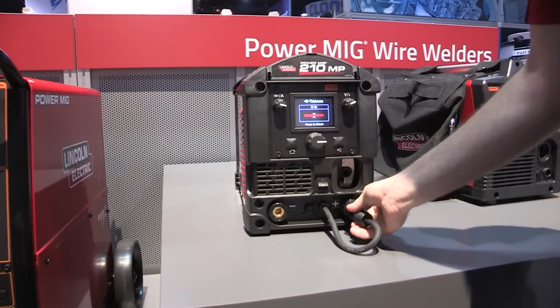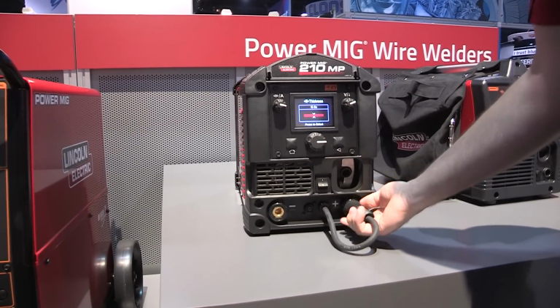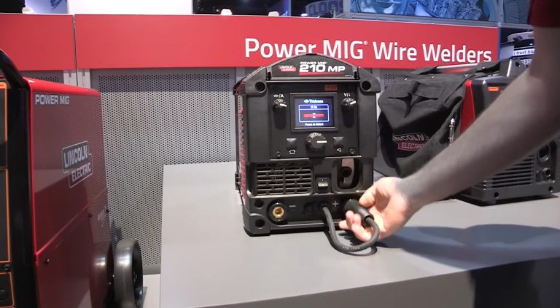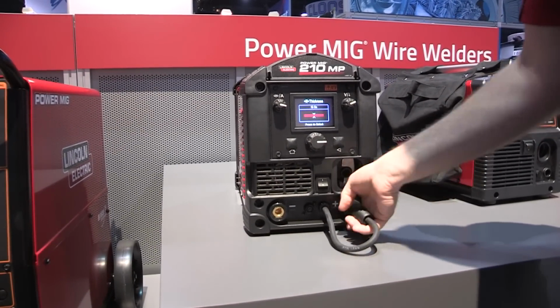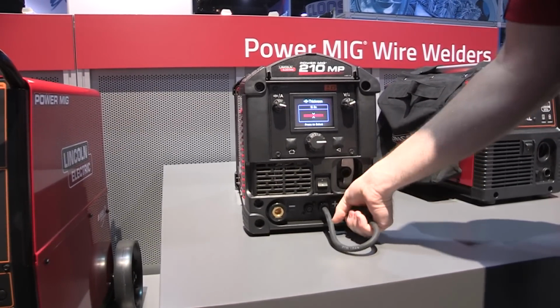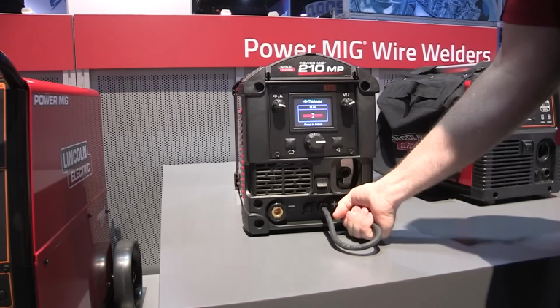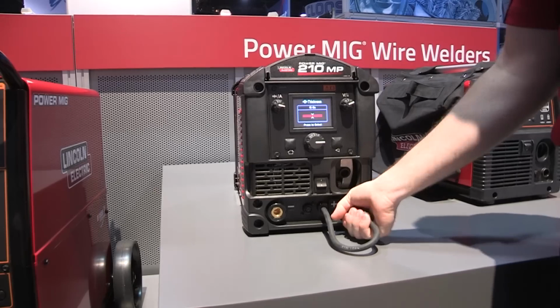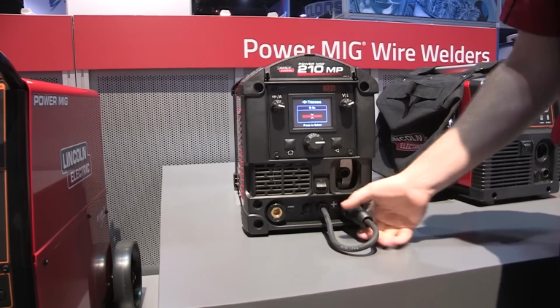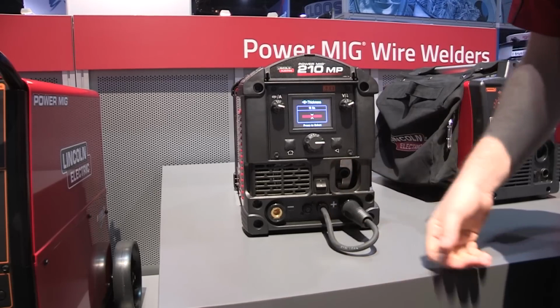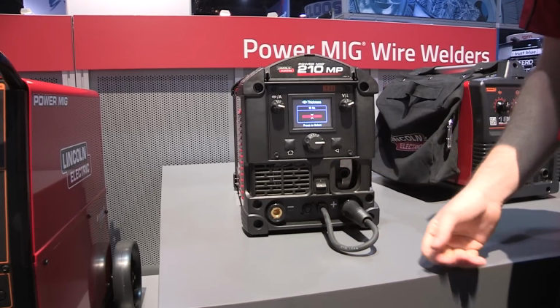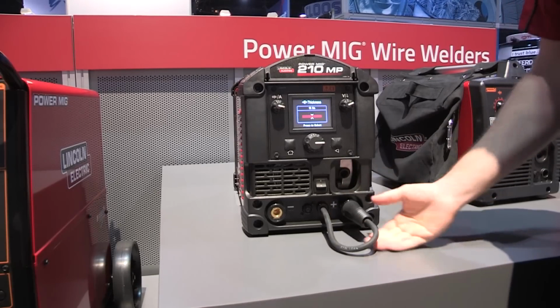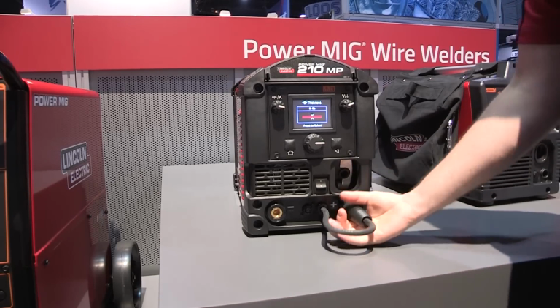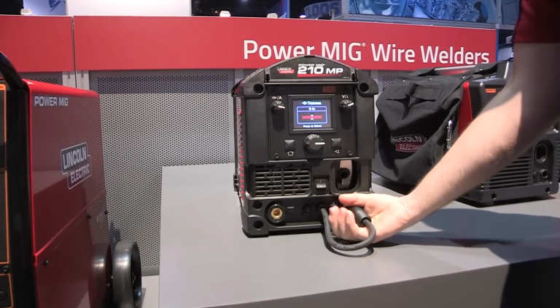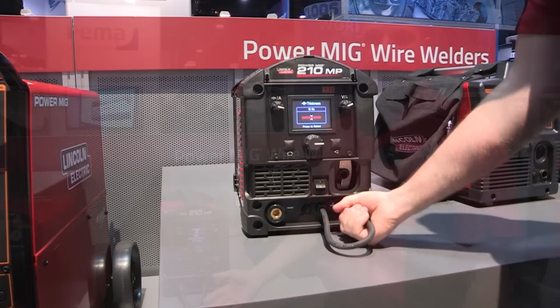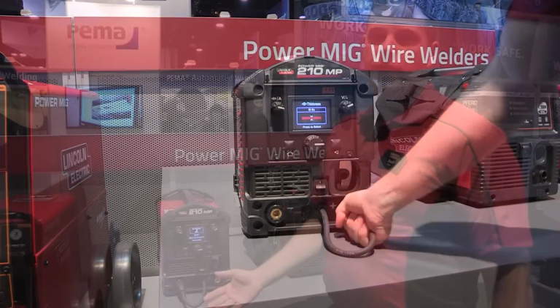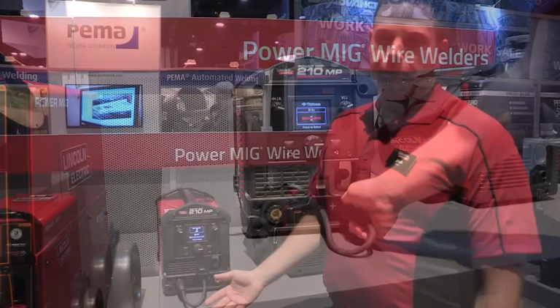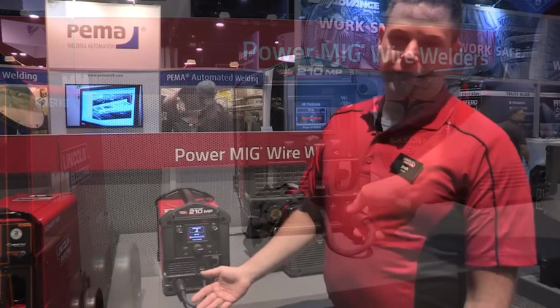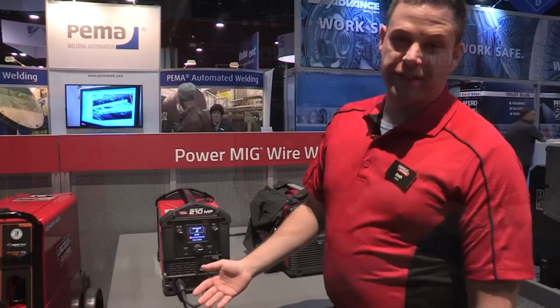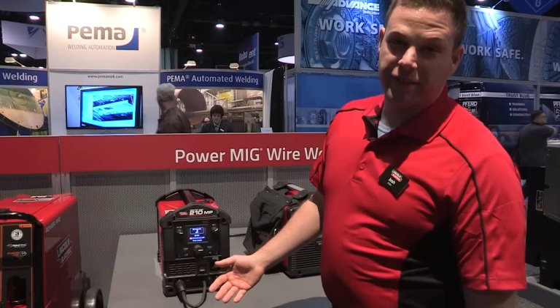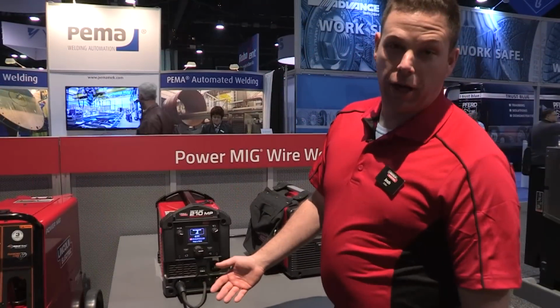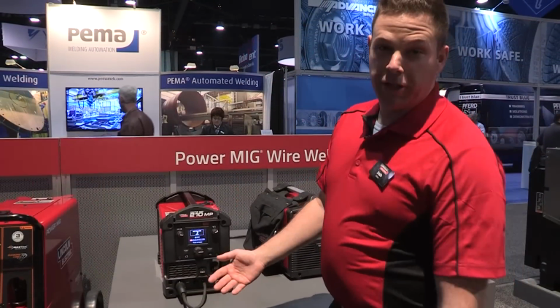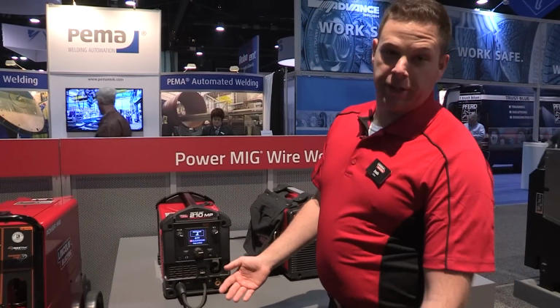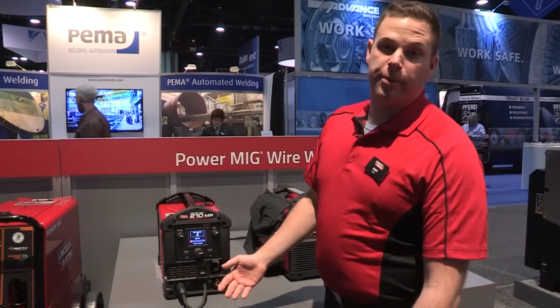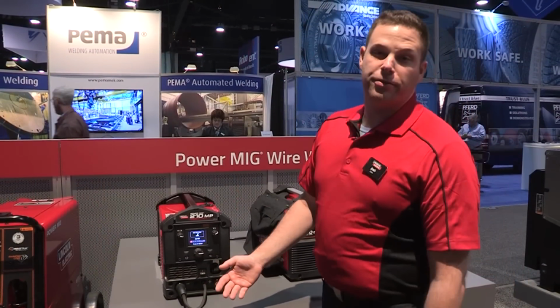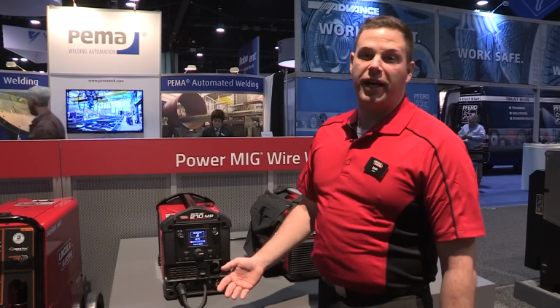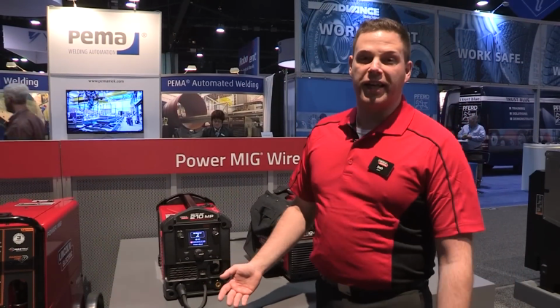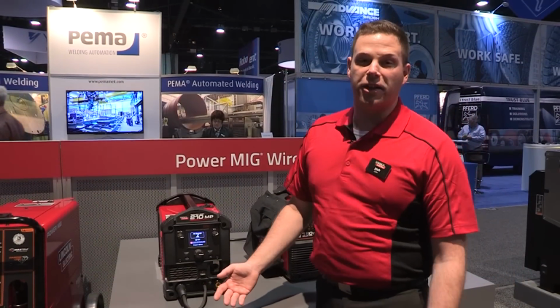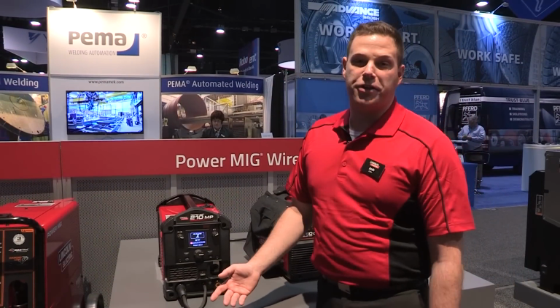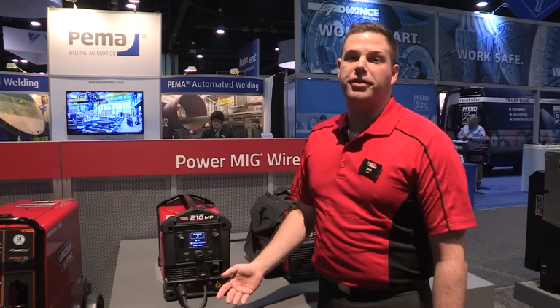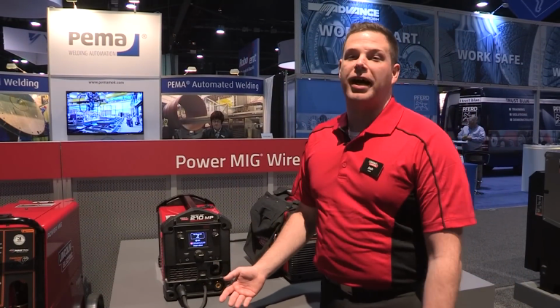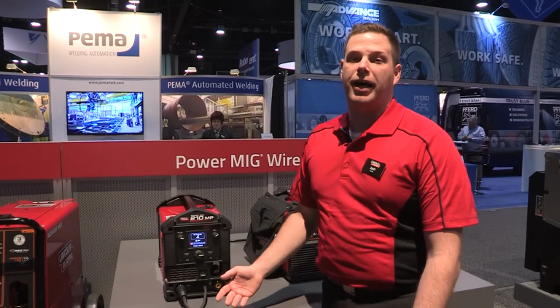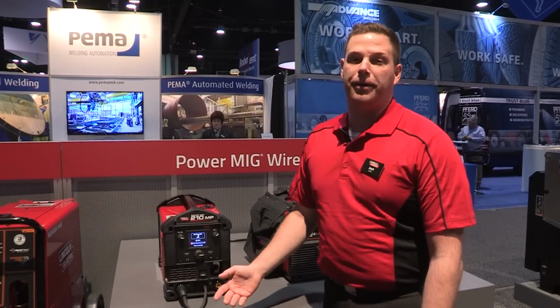For more information on the PowerMig 210 MP, please visit www.LincolnElectric.com.